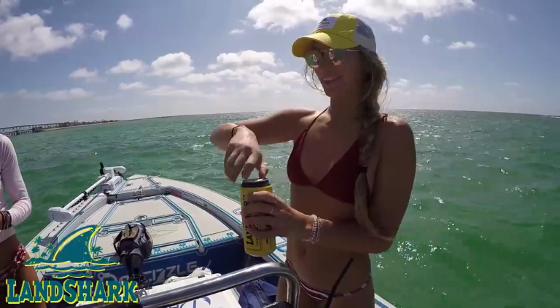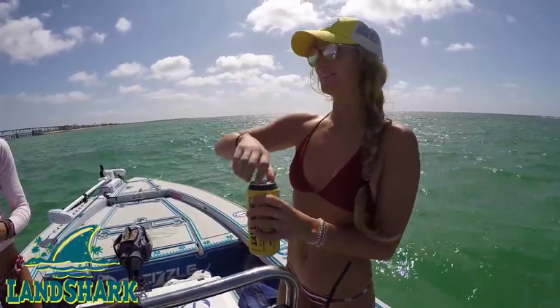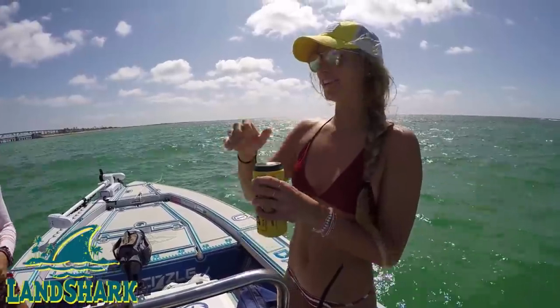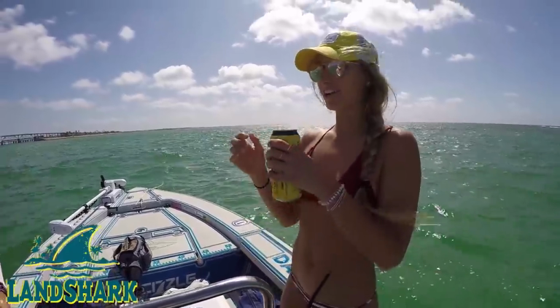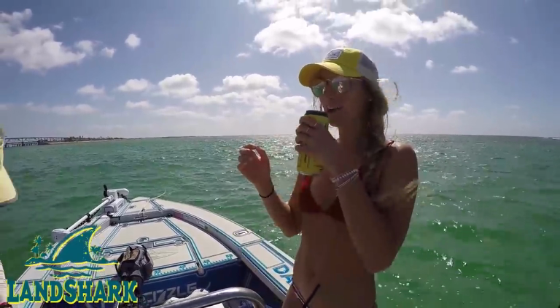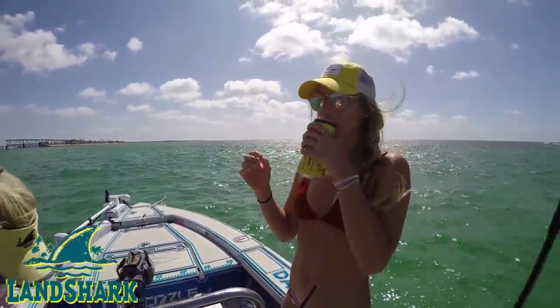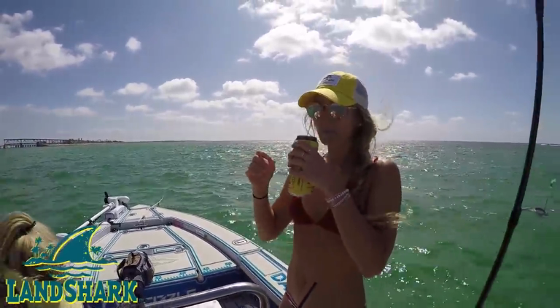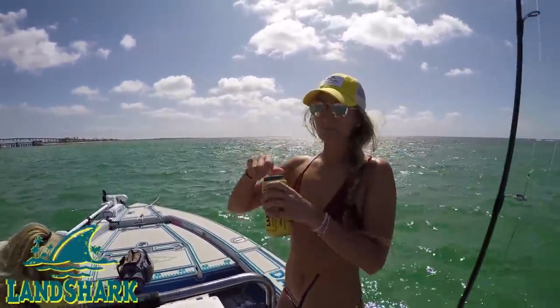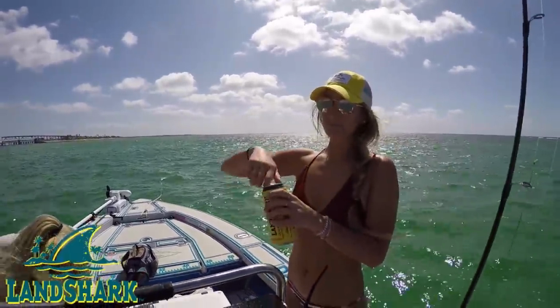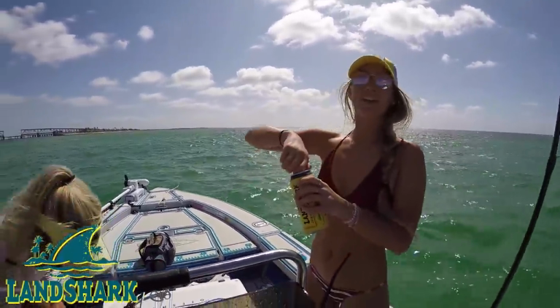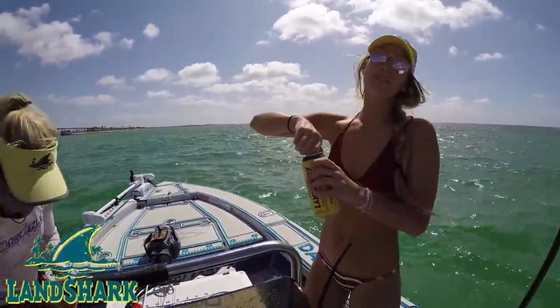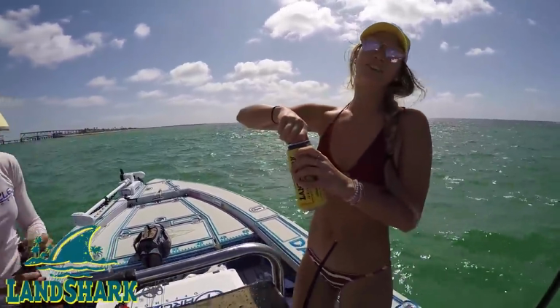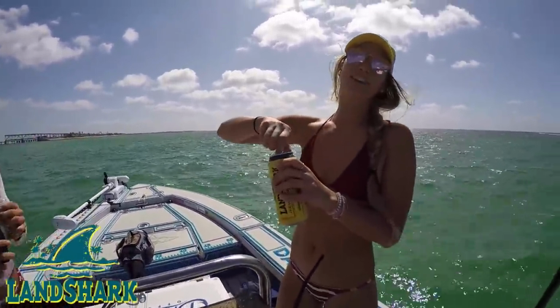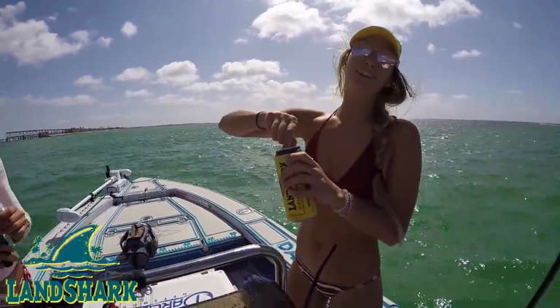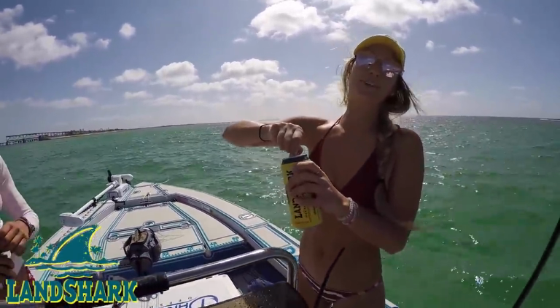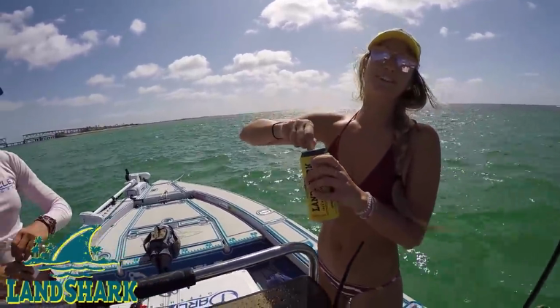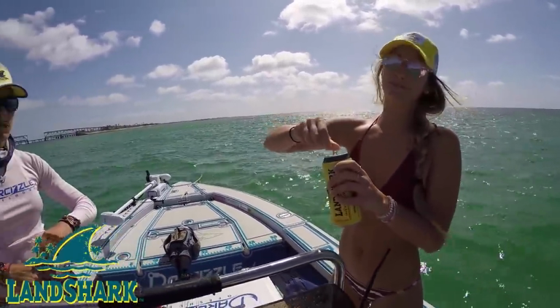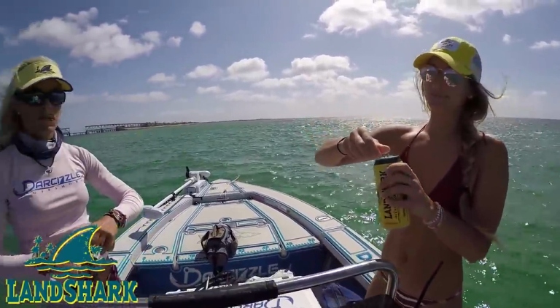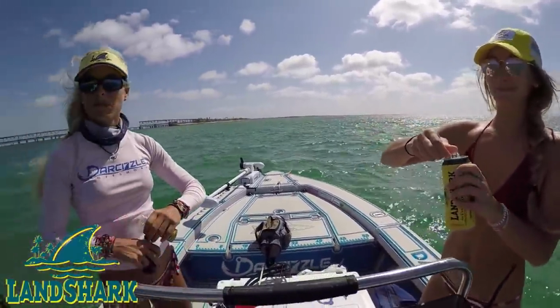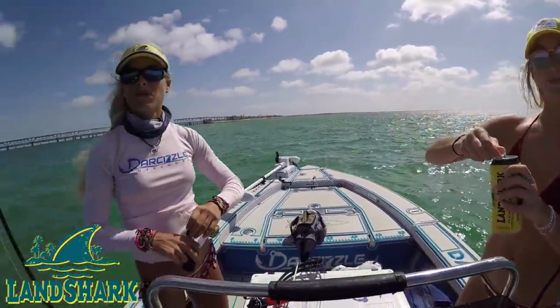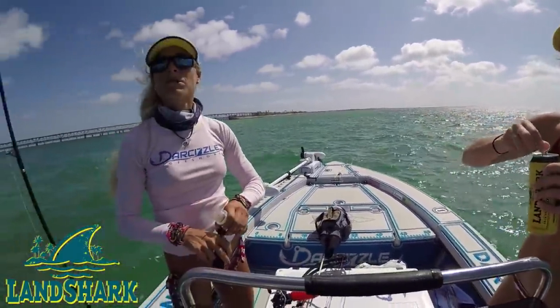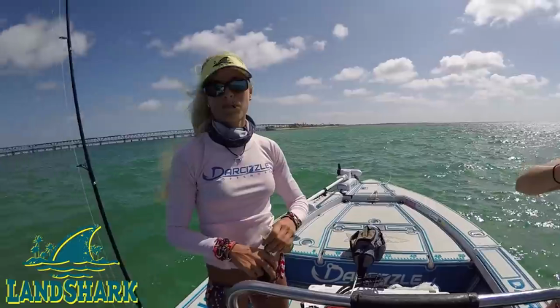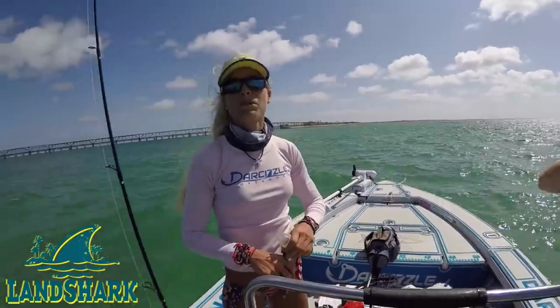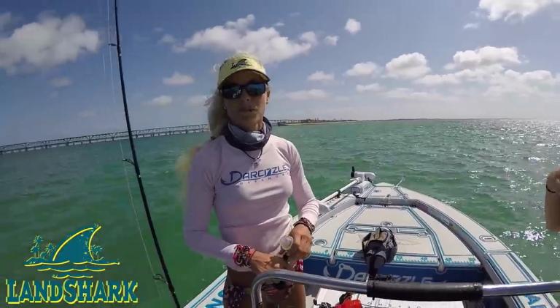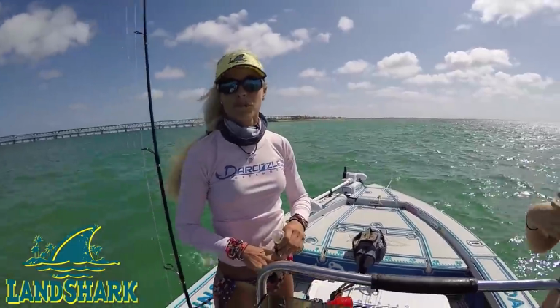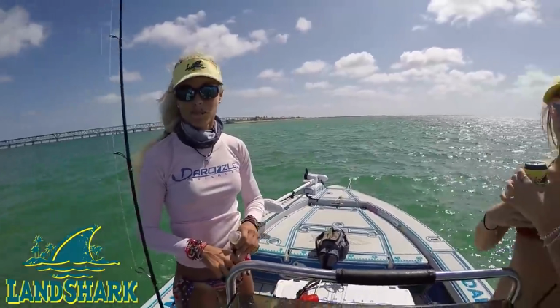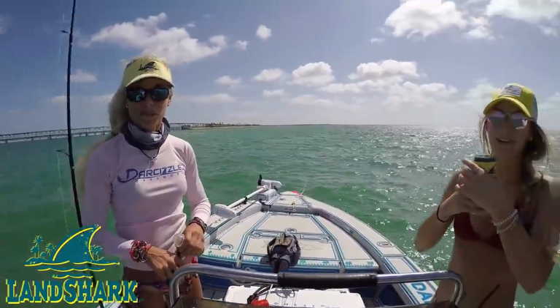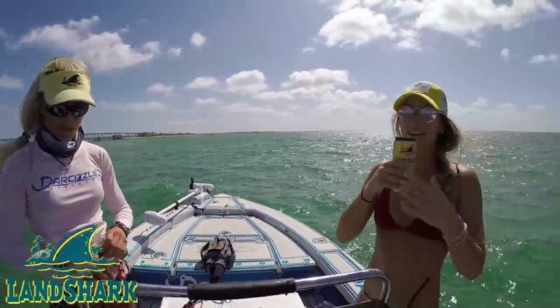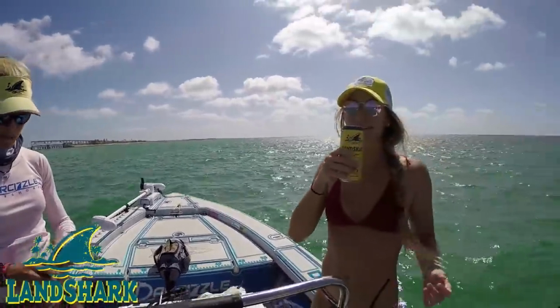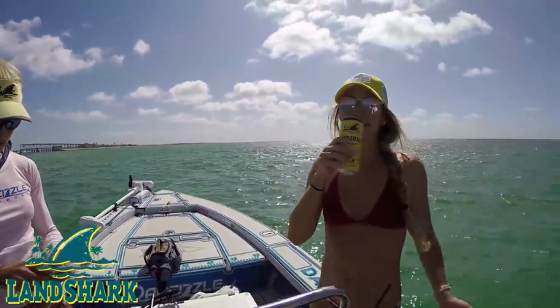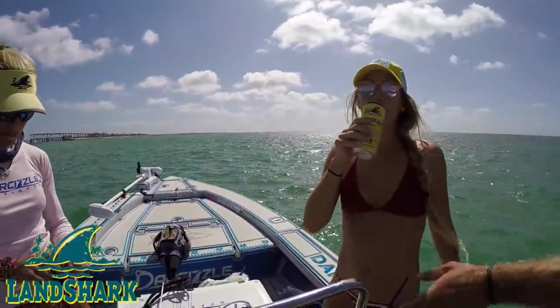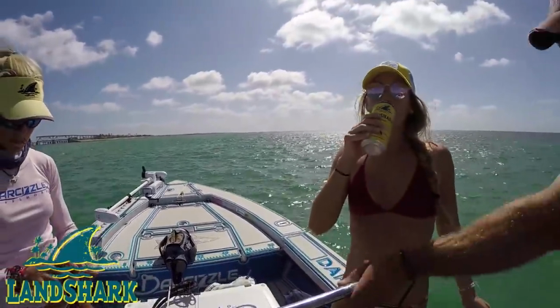After my first shark, I need a beer. Hard work!